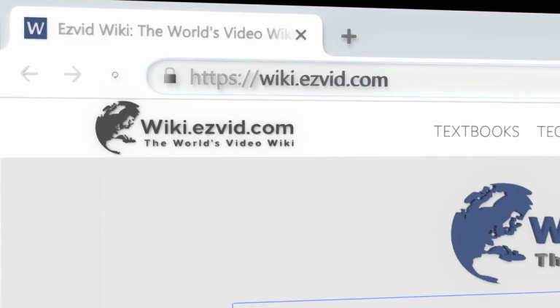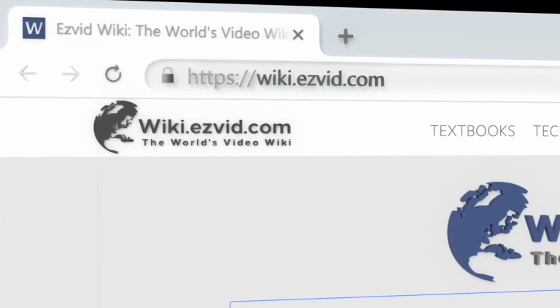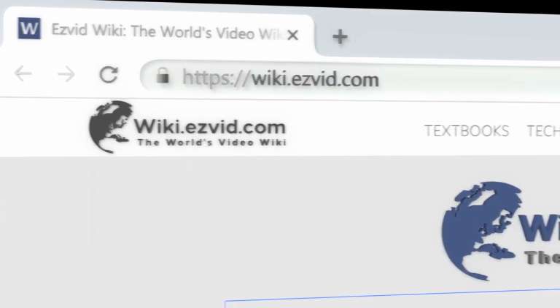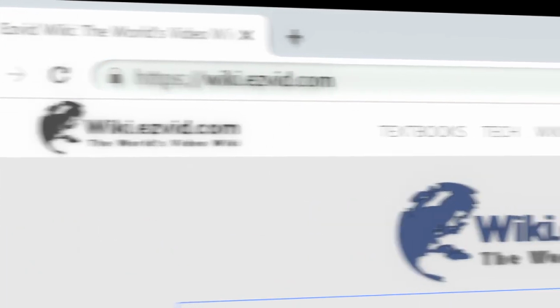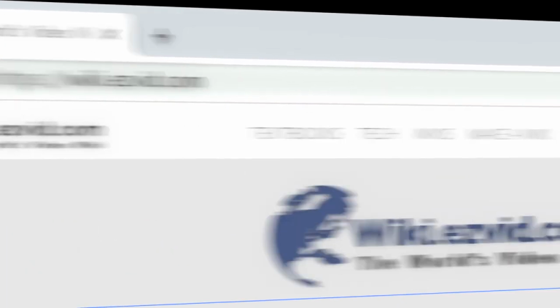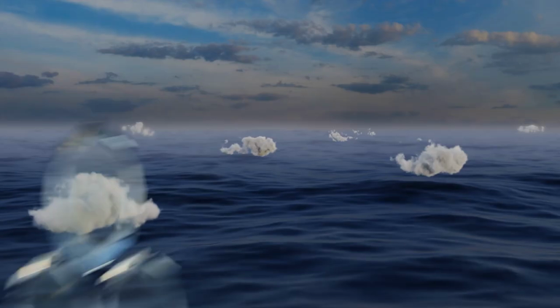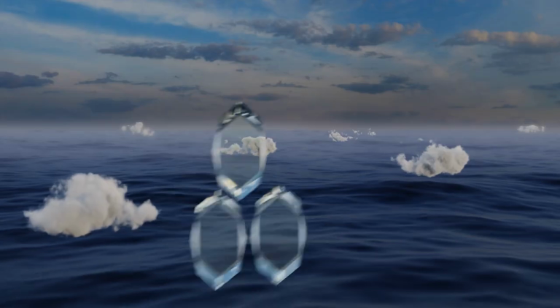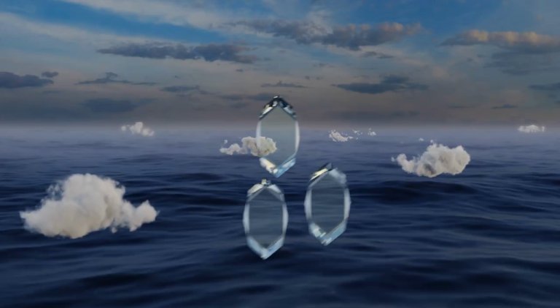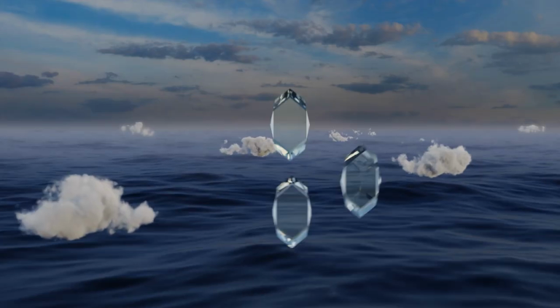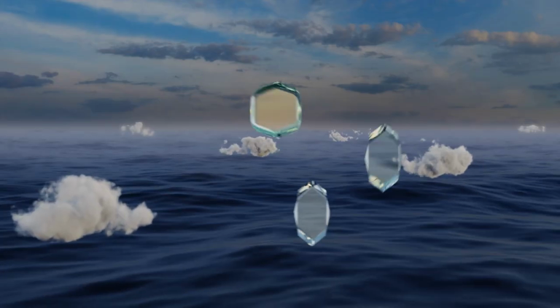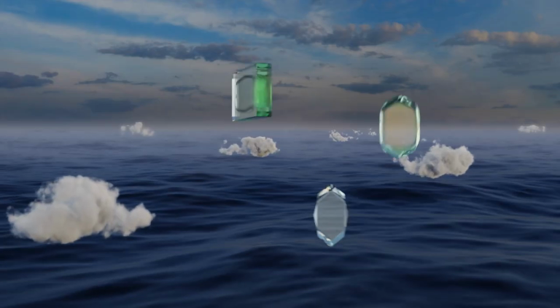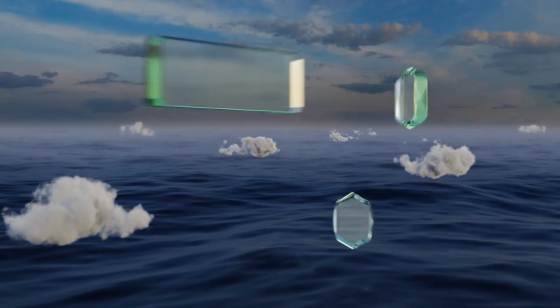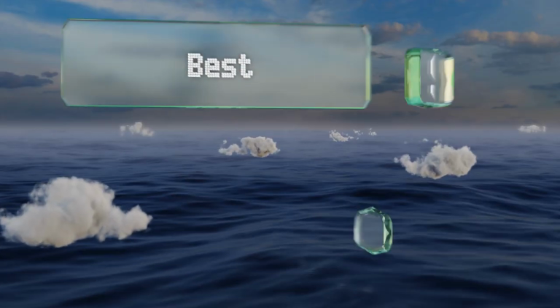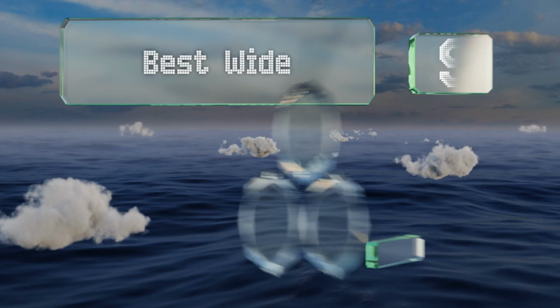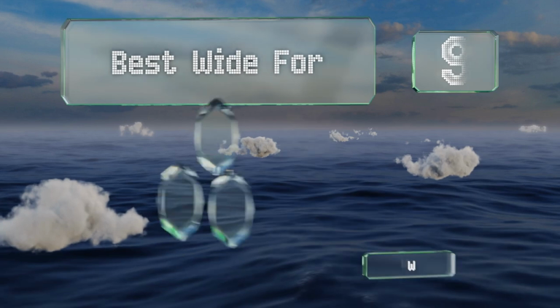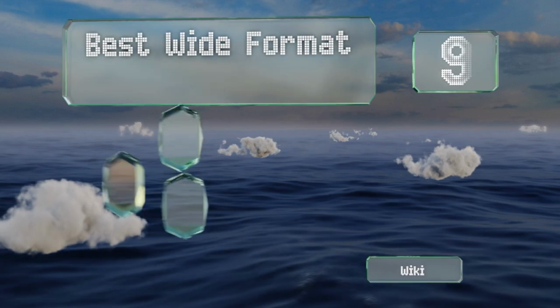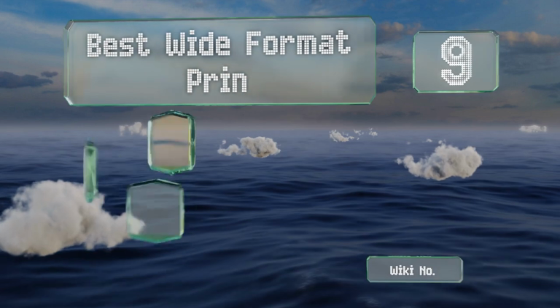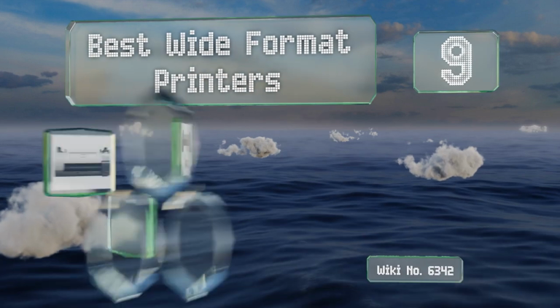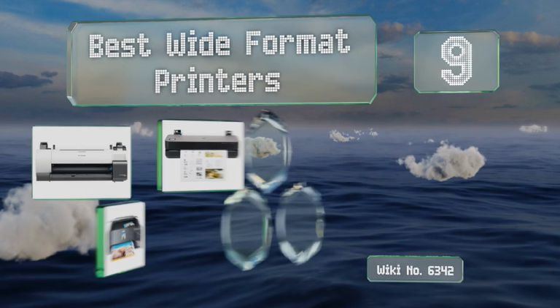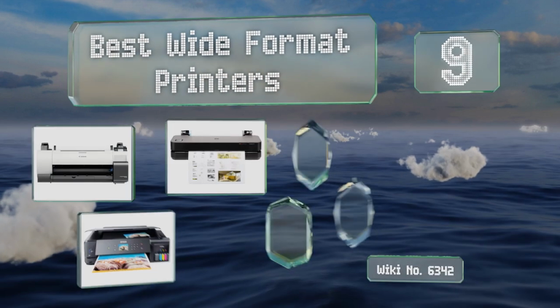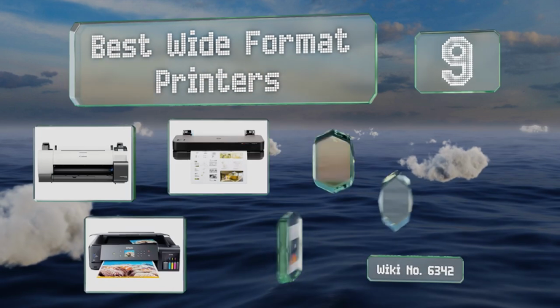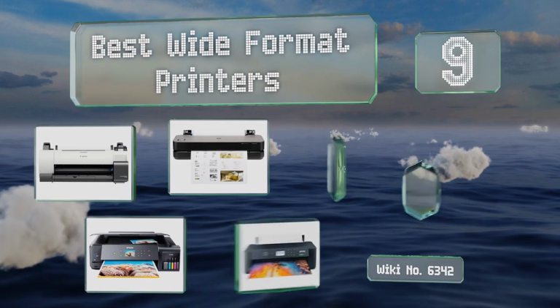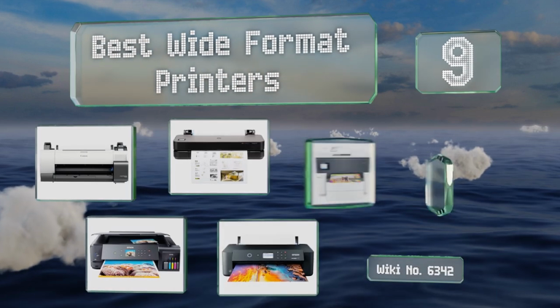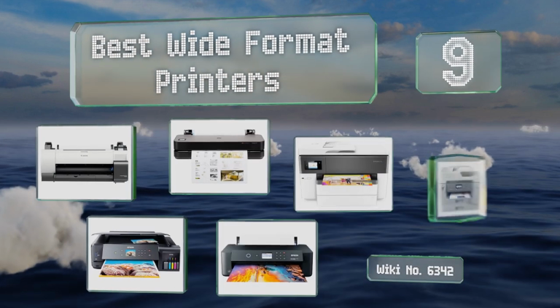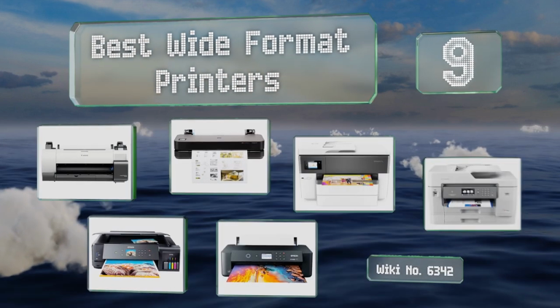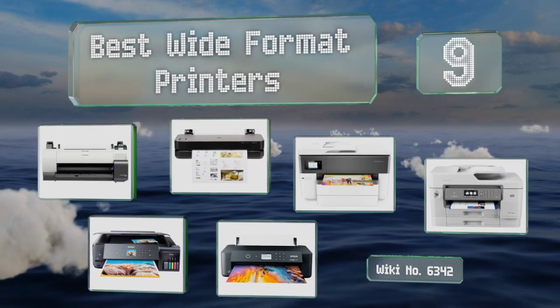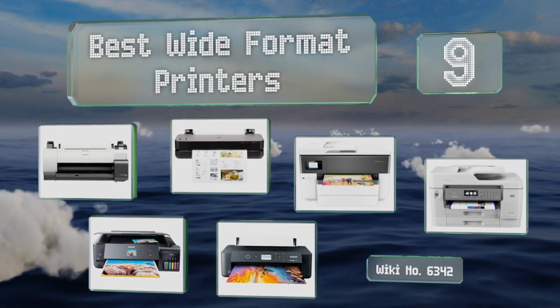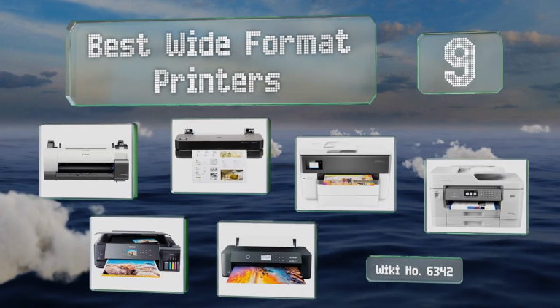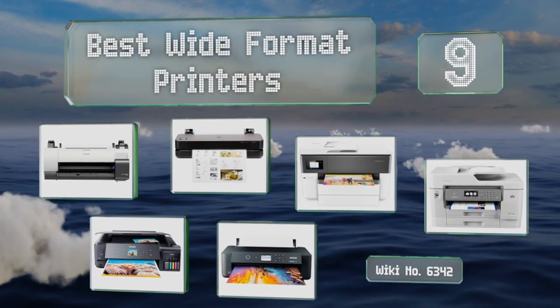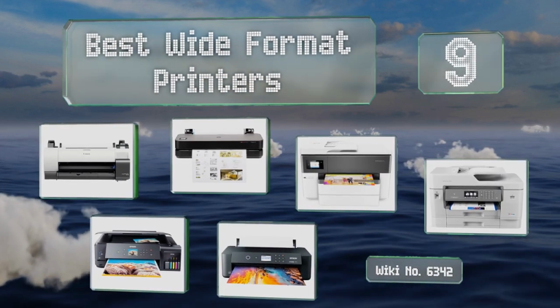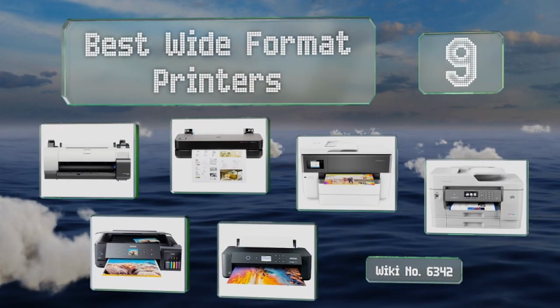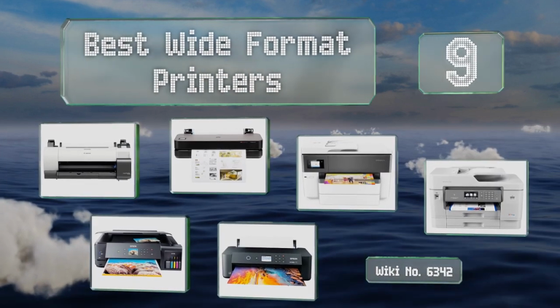EasyVid presents the nine best wide format printers. Let's get started with the list.